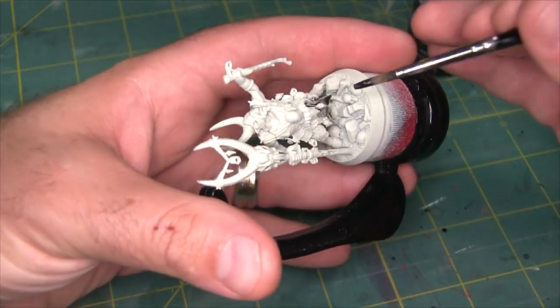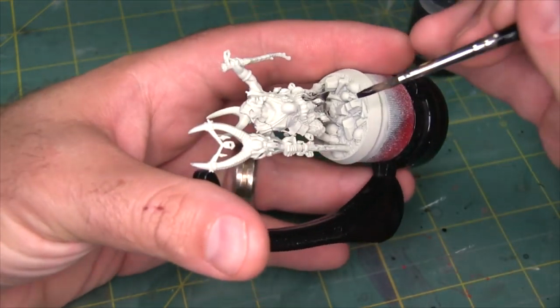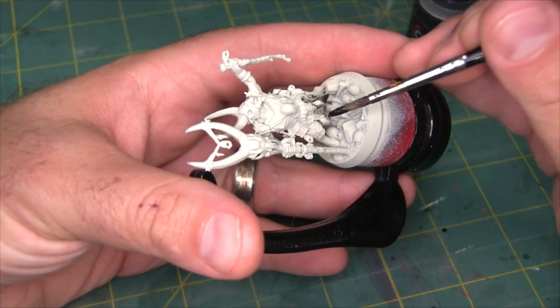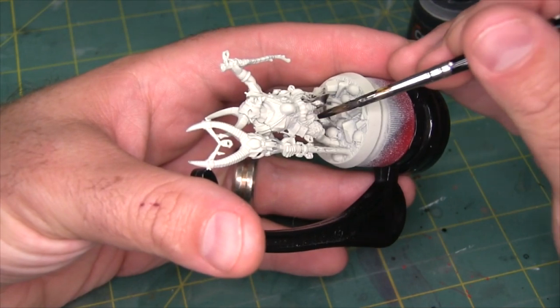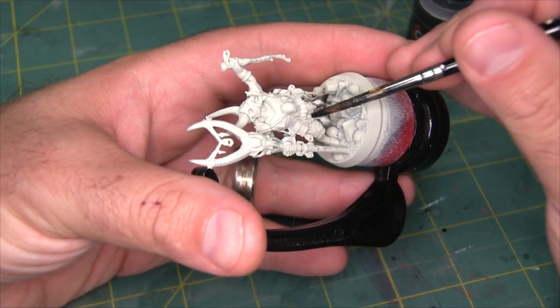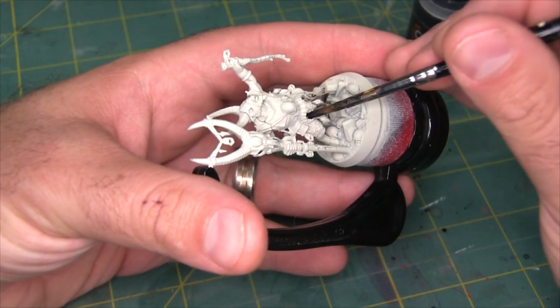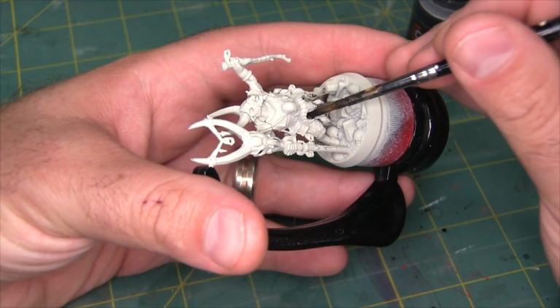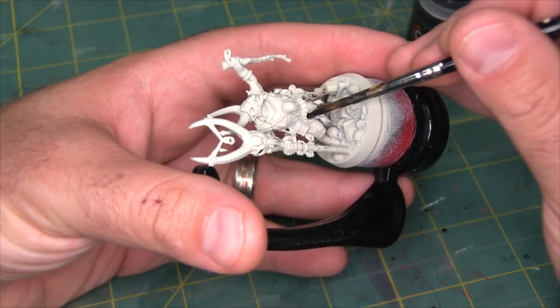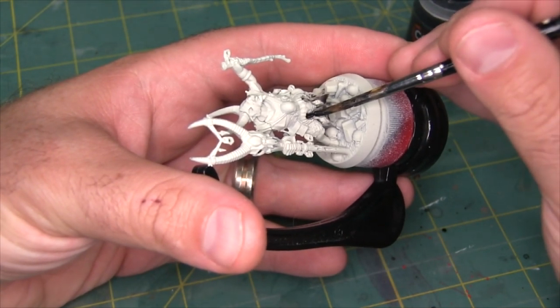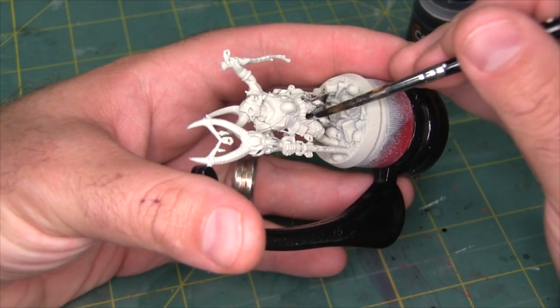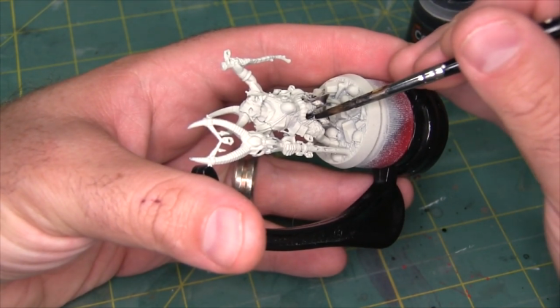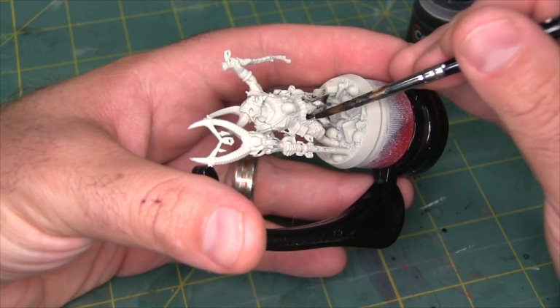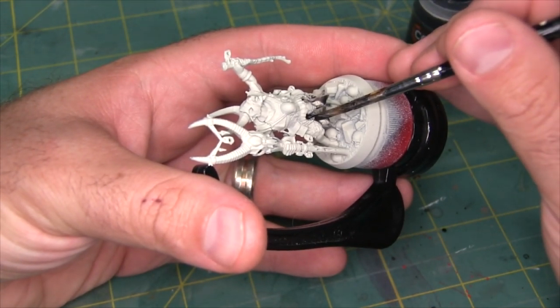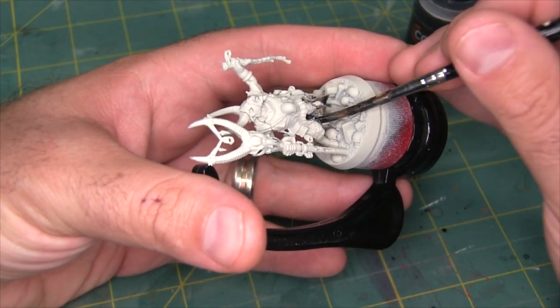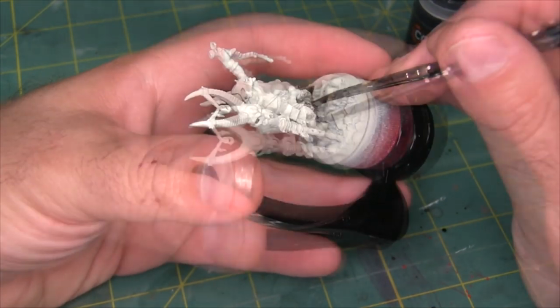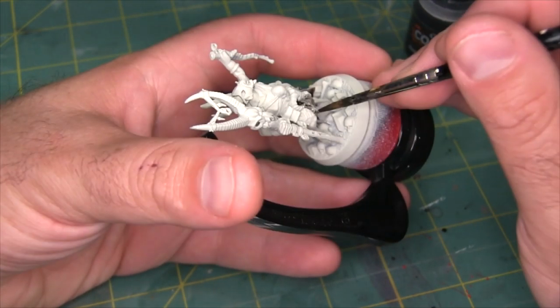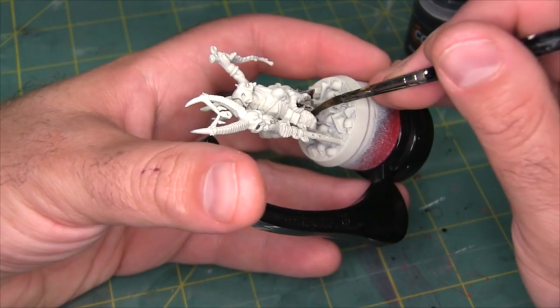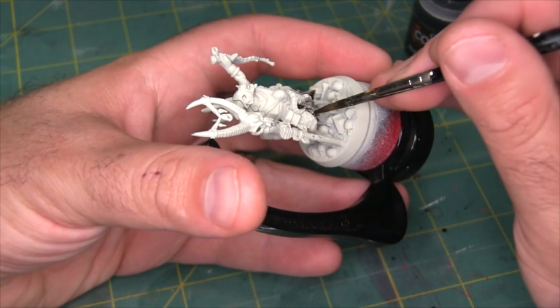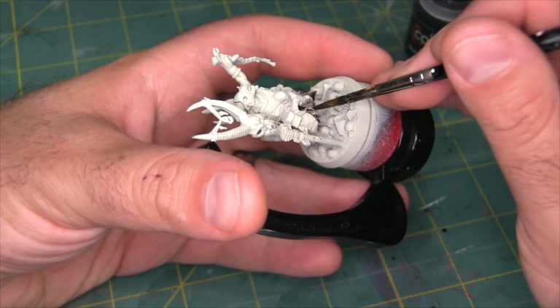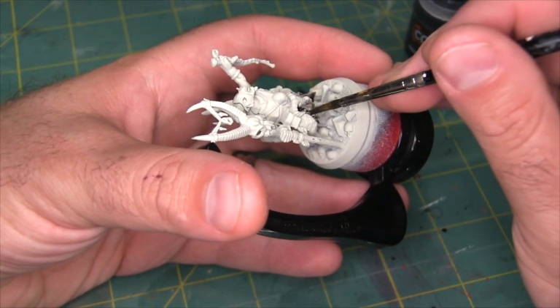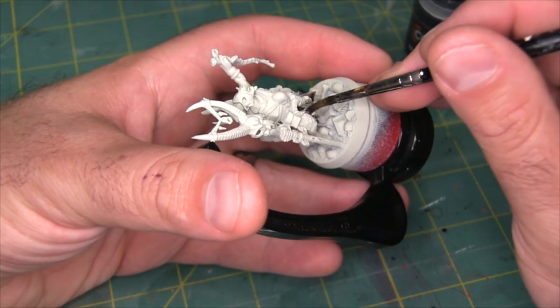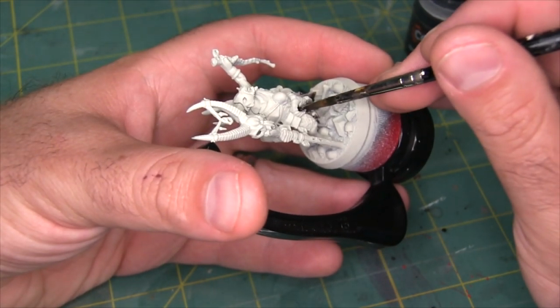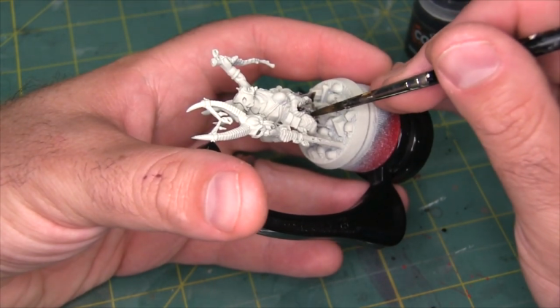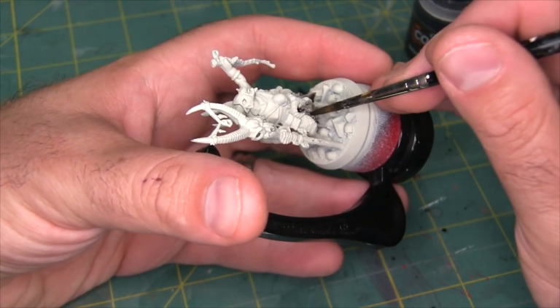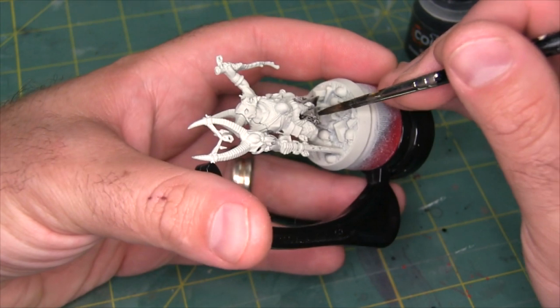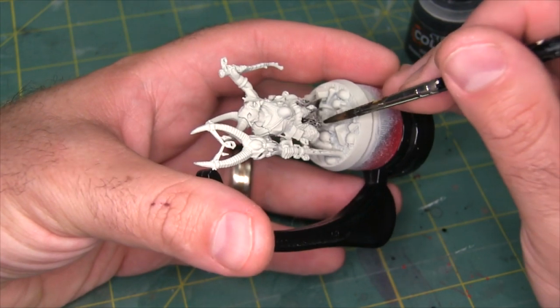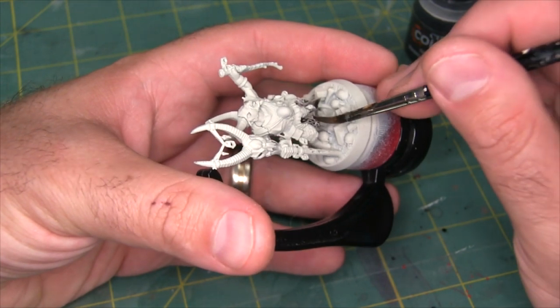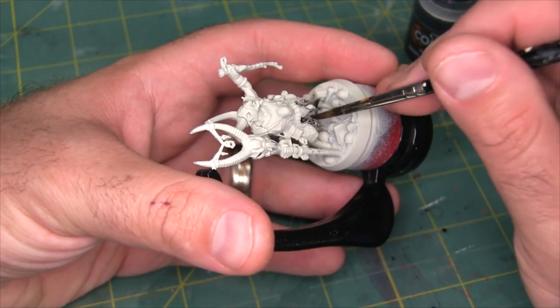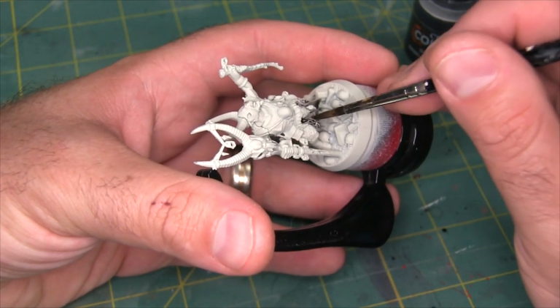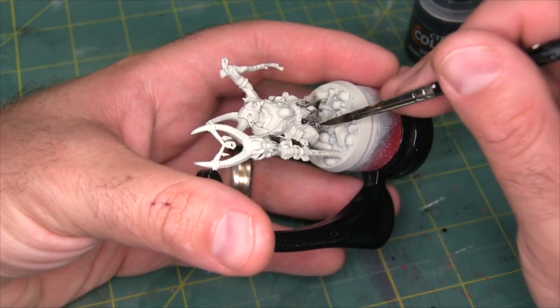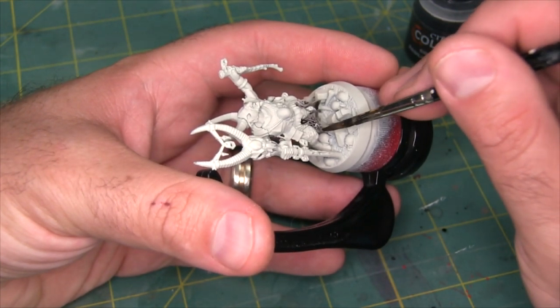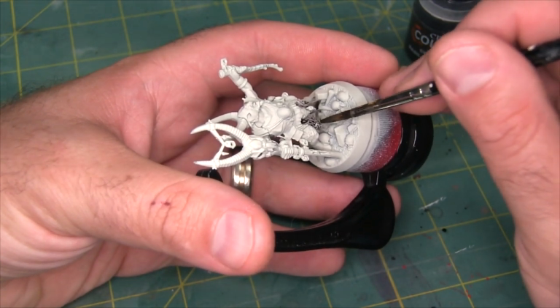I actually don't know how squishy he is — I haven't looked at his stat line yet. But he's a wizard, so let's assume there's some squish involved.